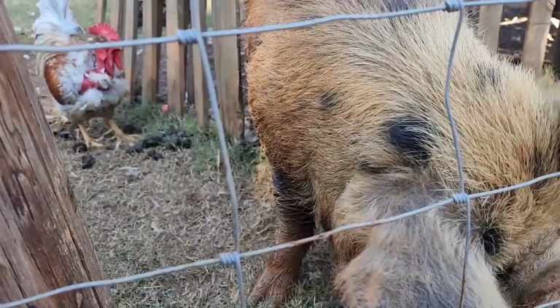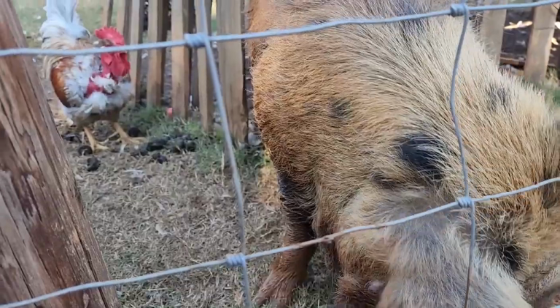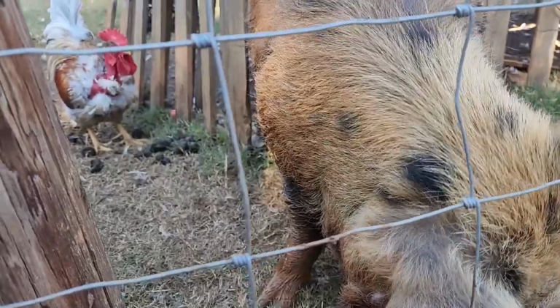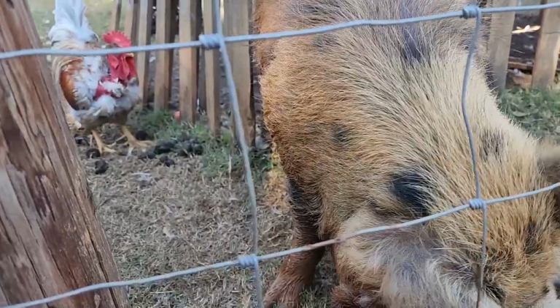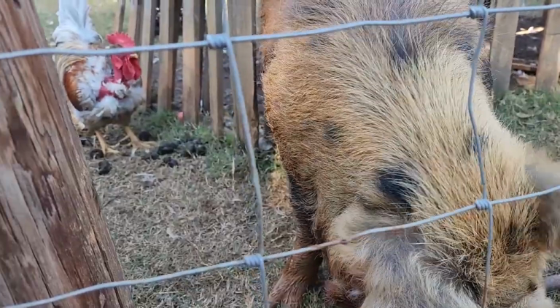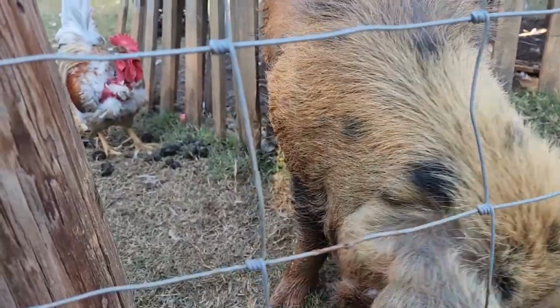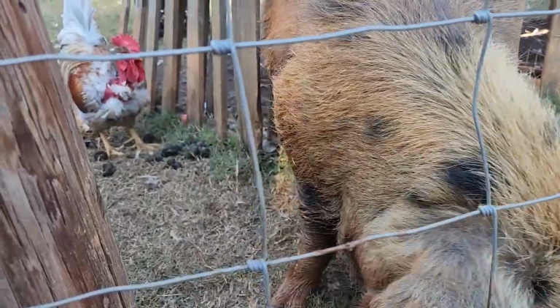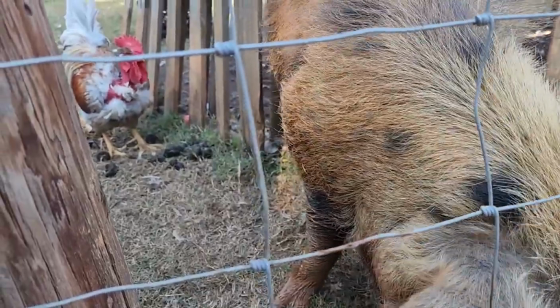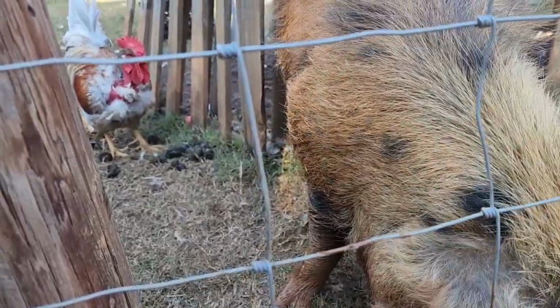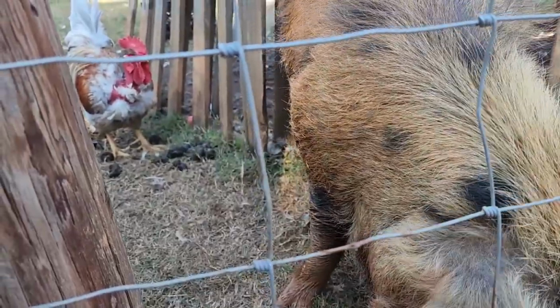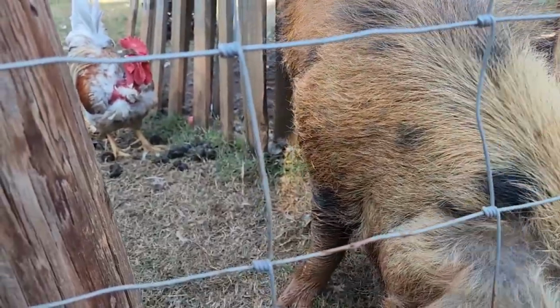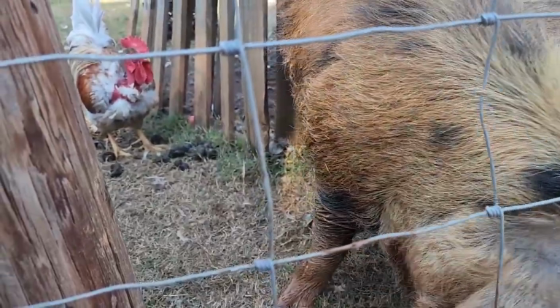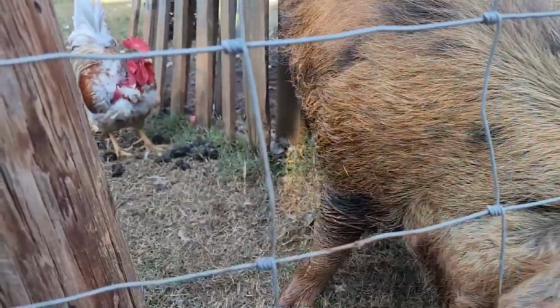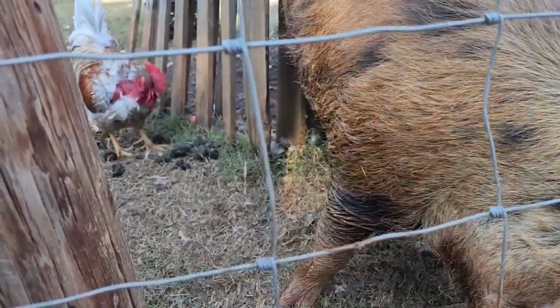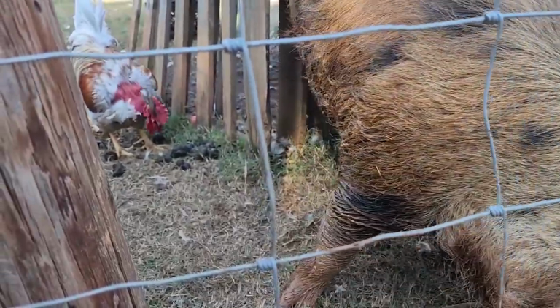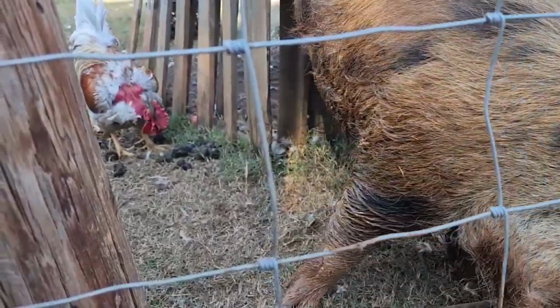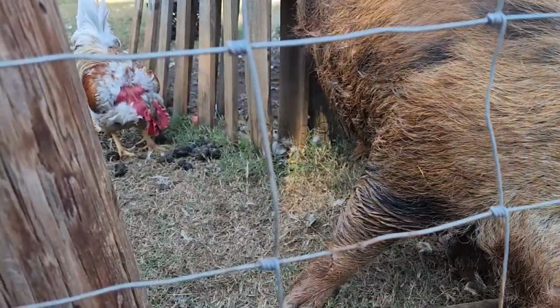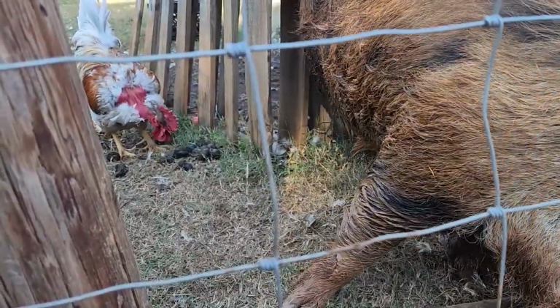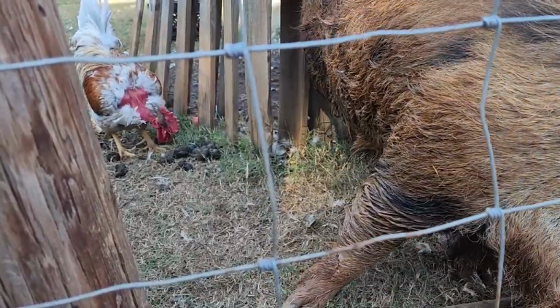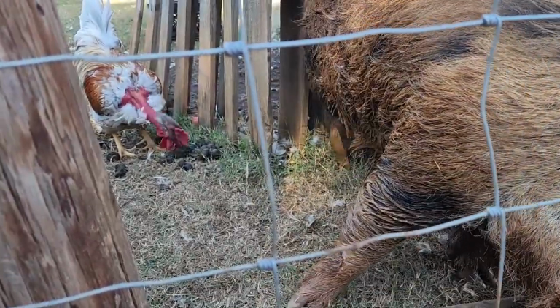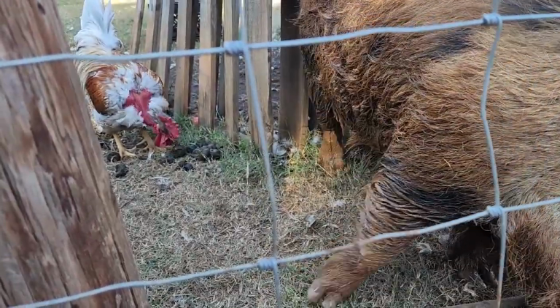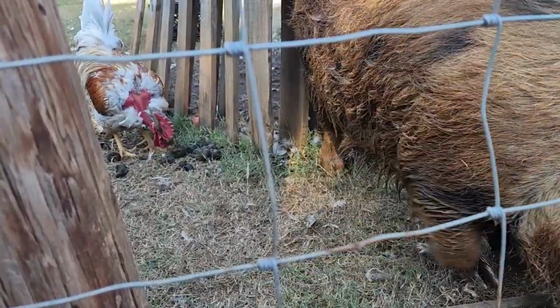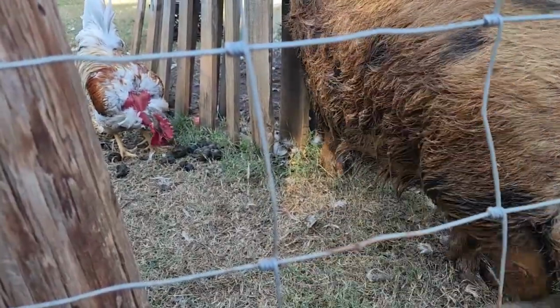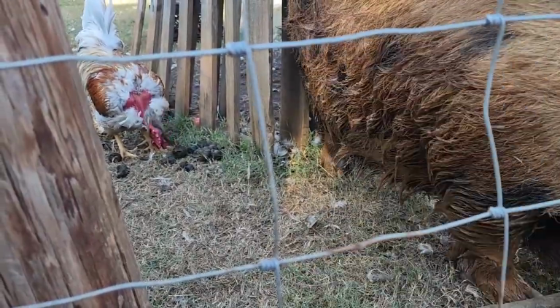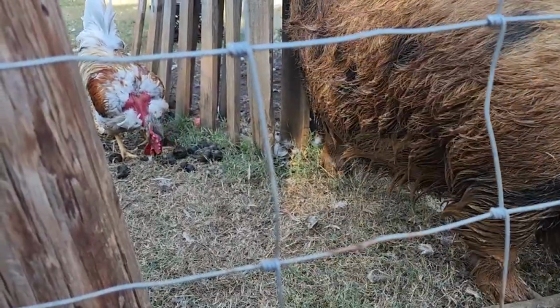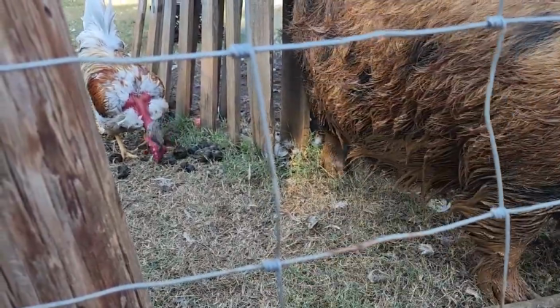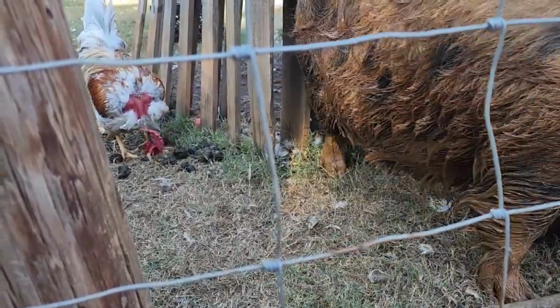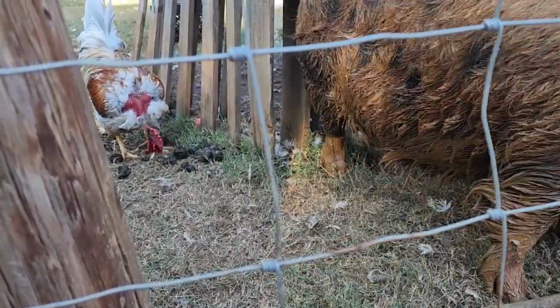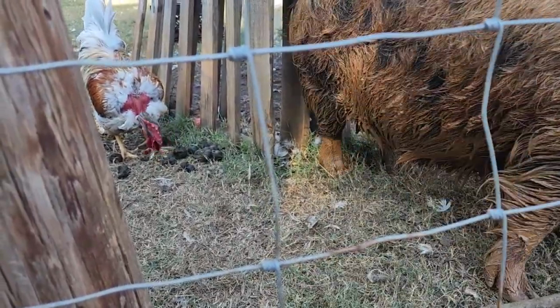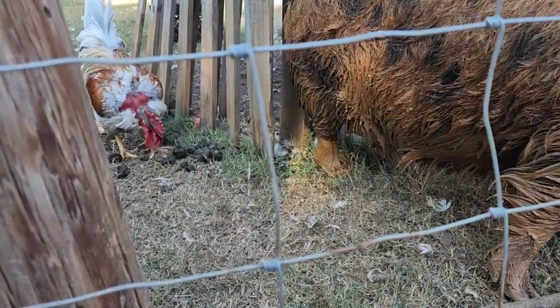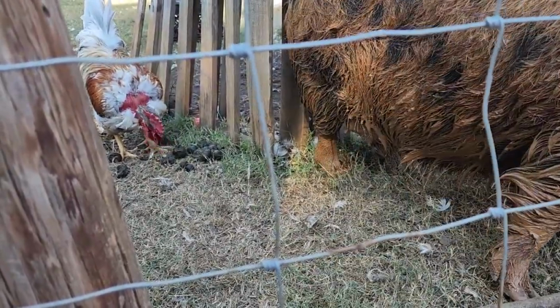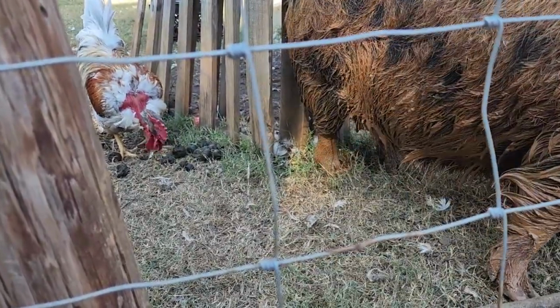That rooster is really gross — he's over there picking the grain out of the pig poop. Life on the farm.